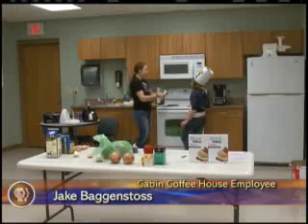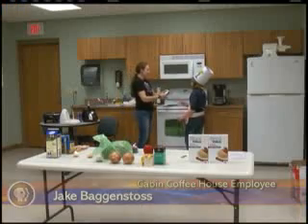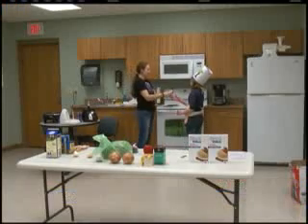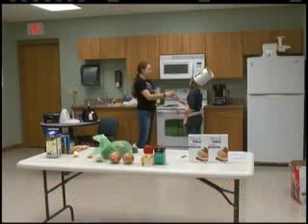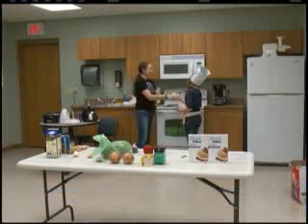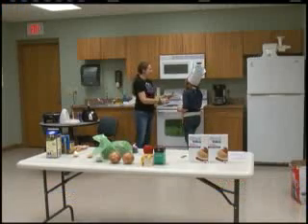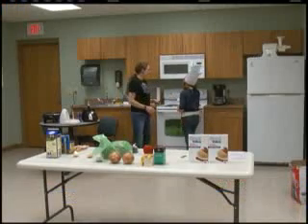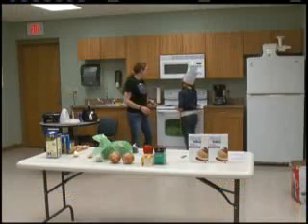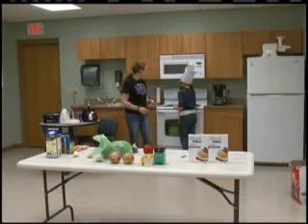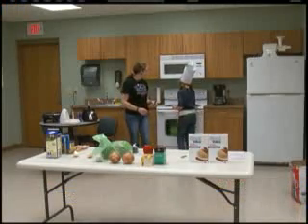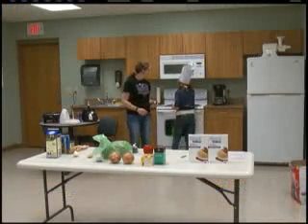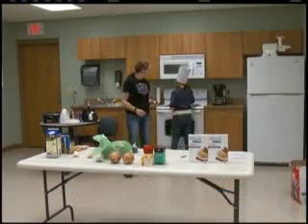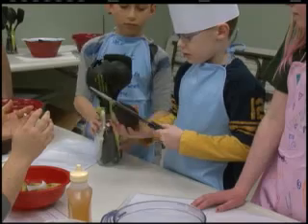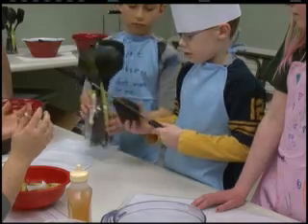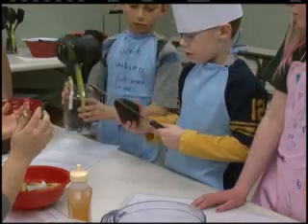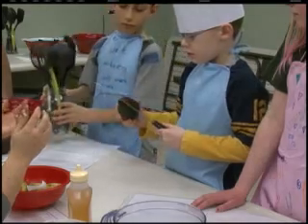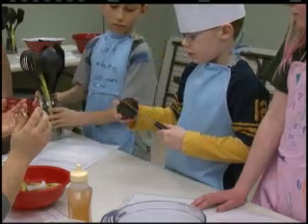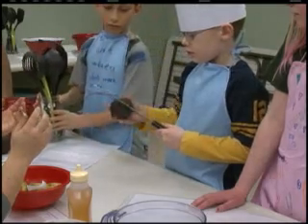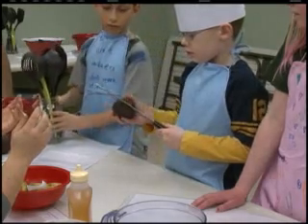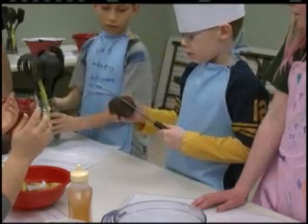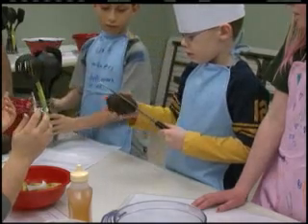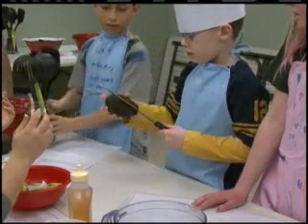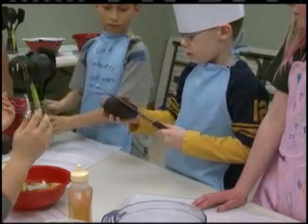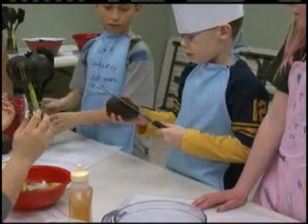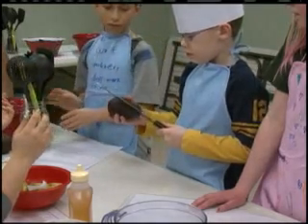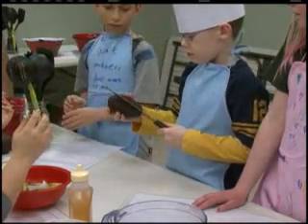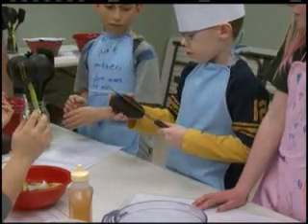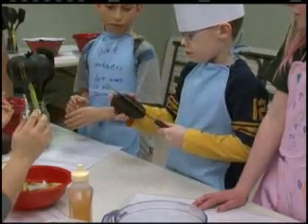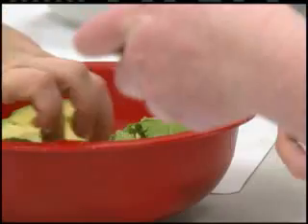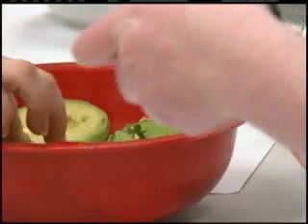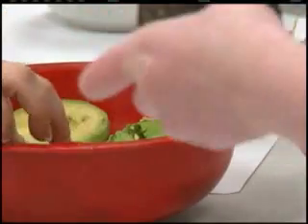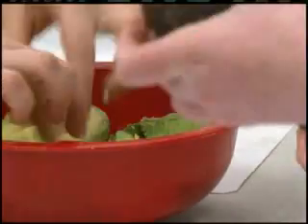Anything is possible. Learning about new foods and different ways to use them is fun, but the kids' safety in the kitchen is still the main priority.